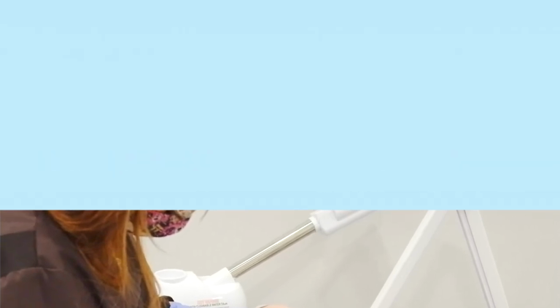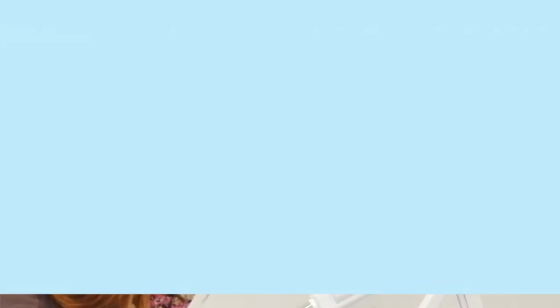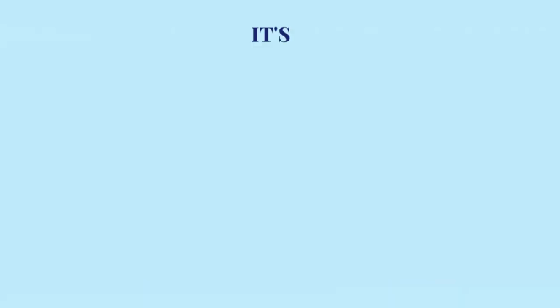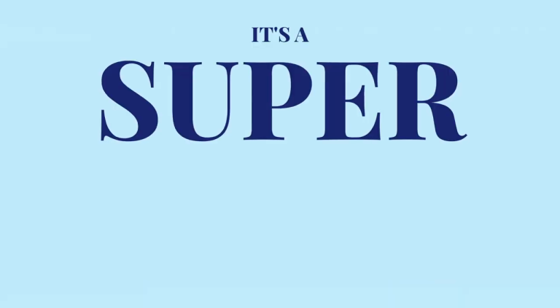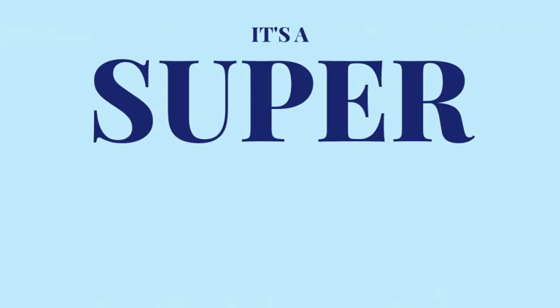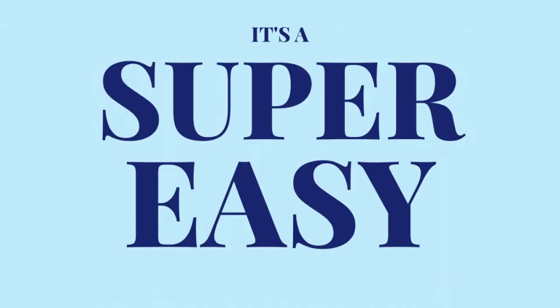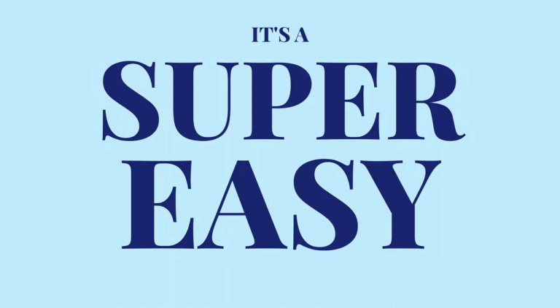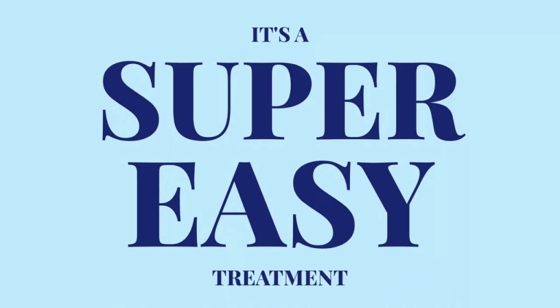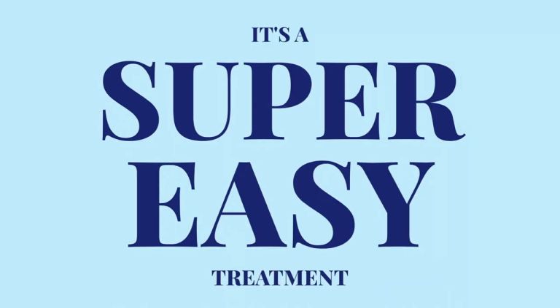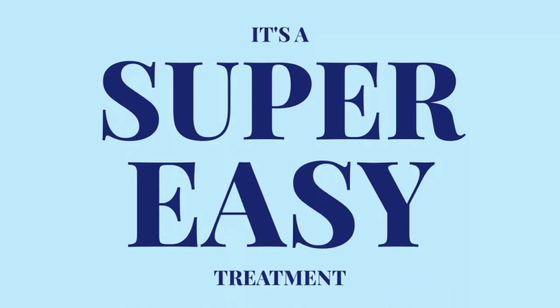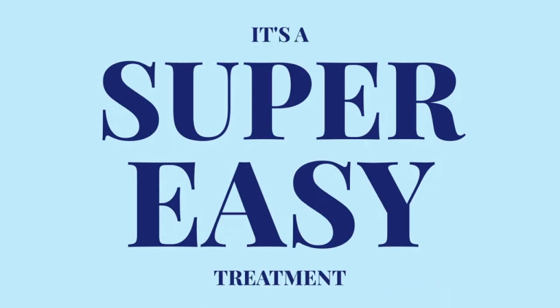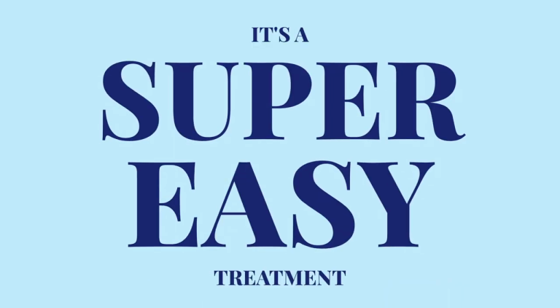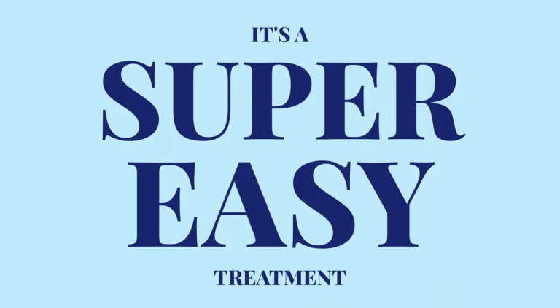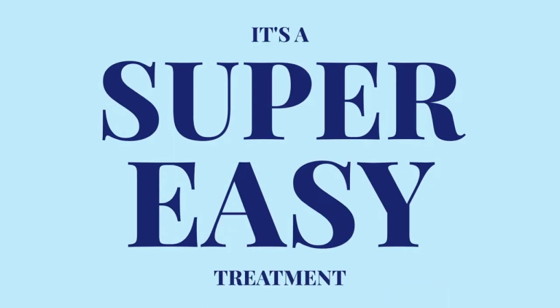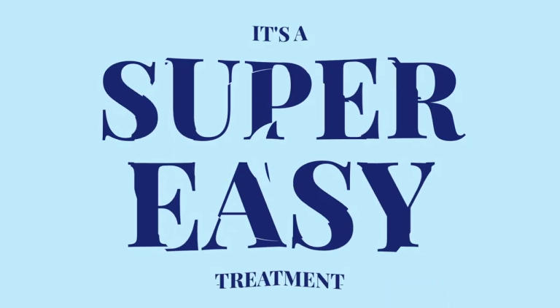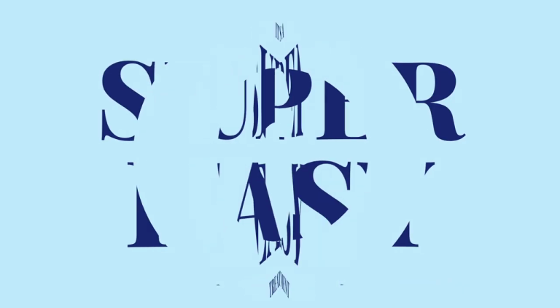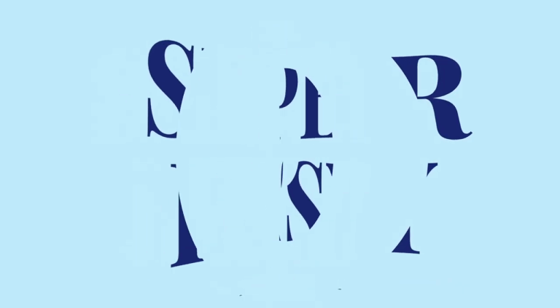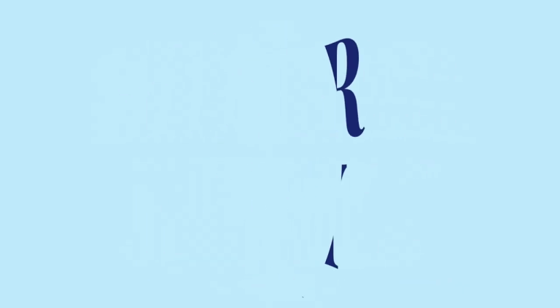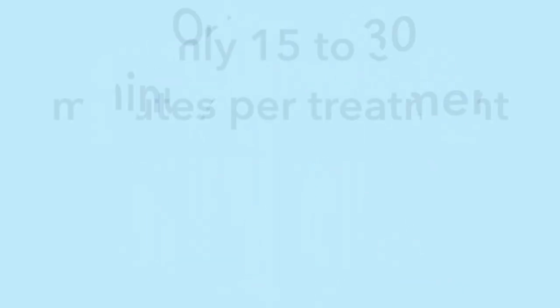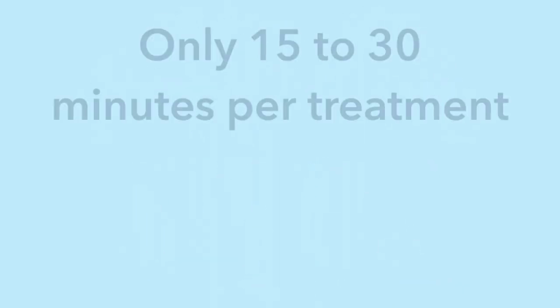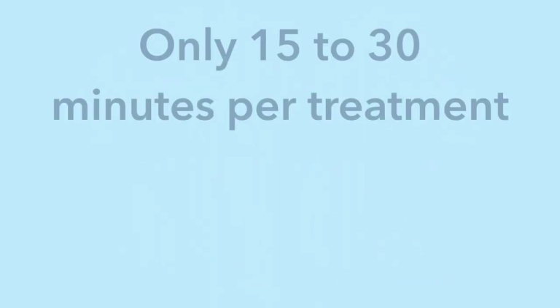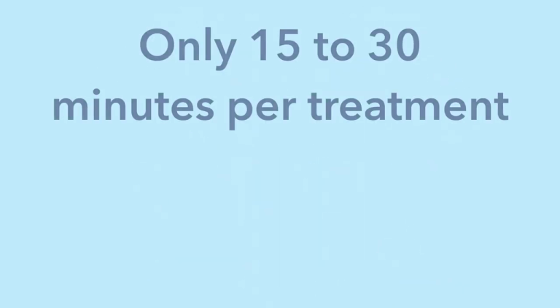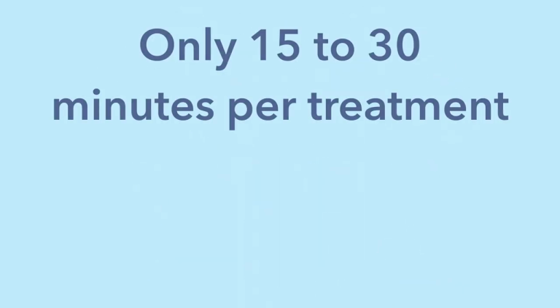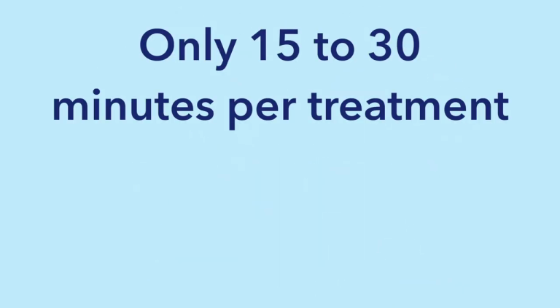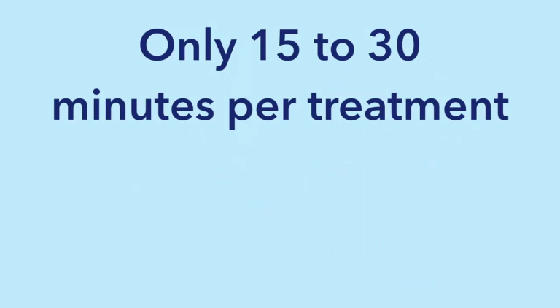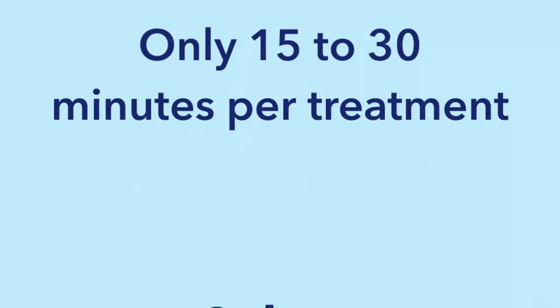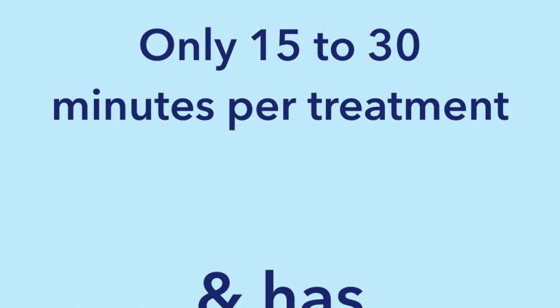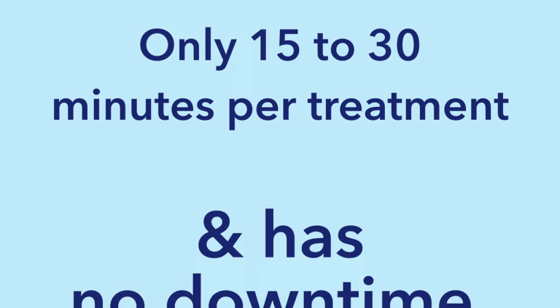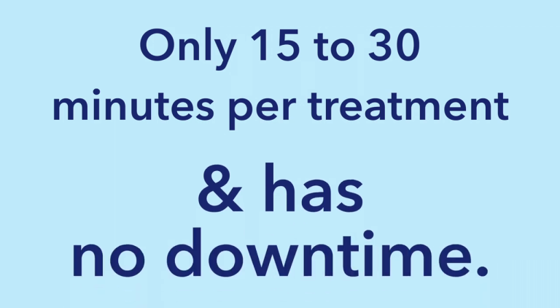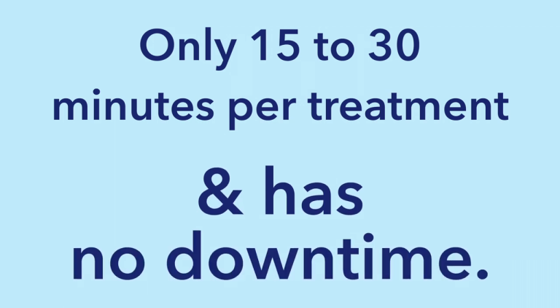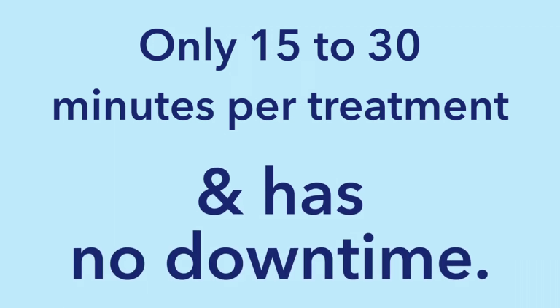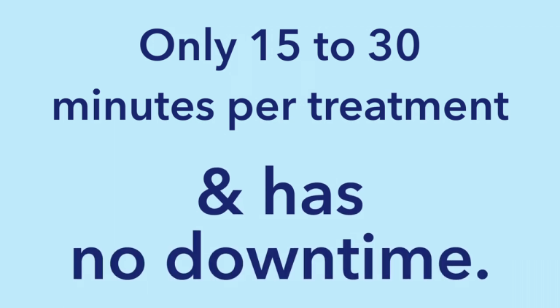And it's a super easy treatment. One treatment is only 15 to 30 minutes long and has no downtime.